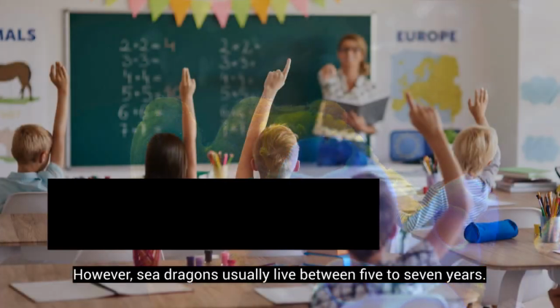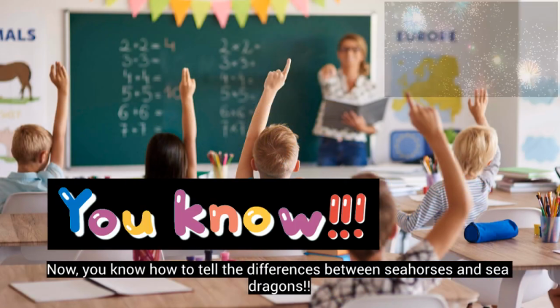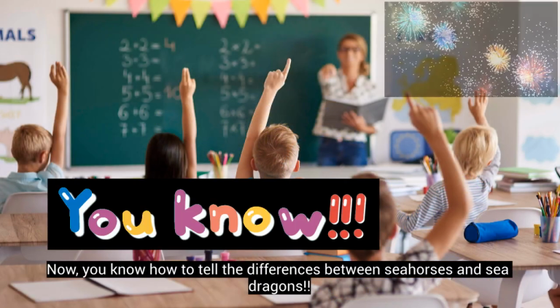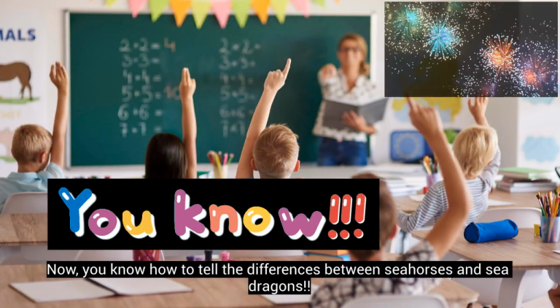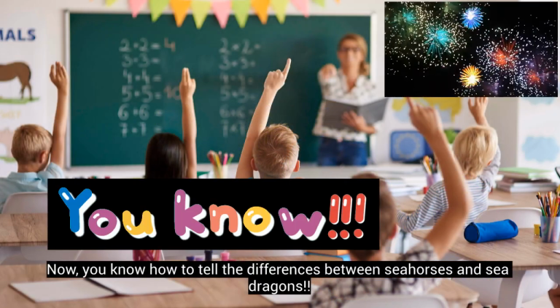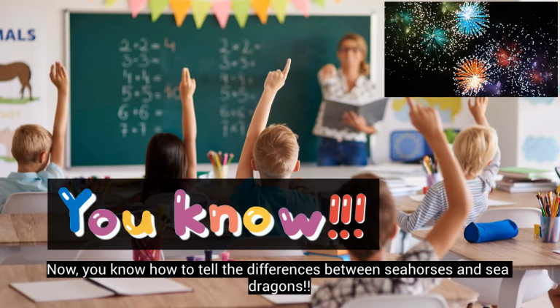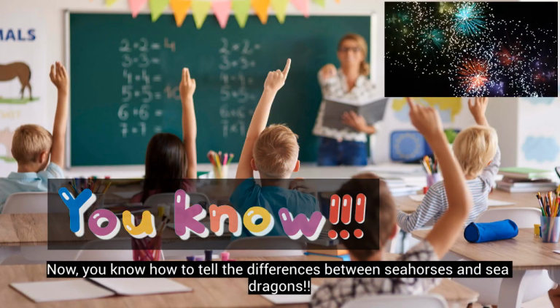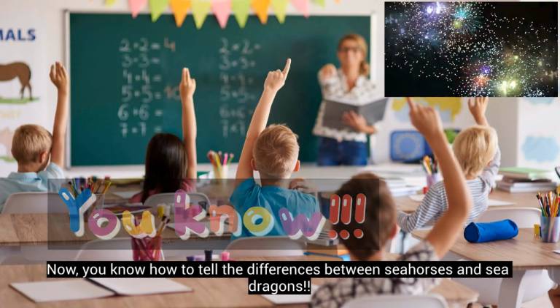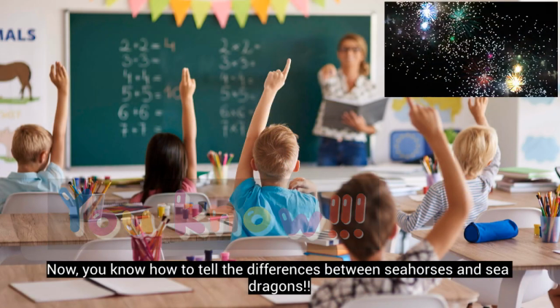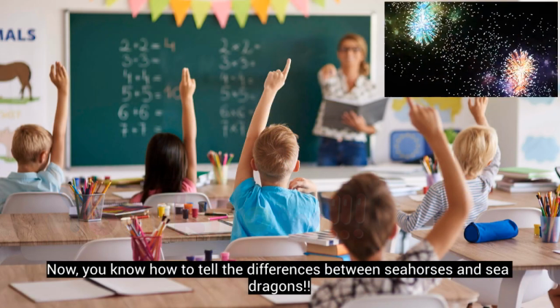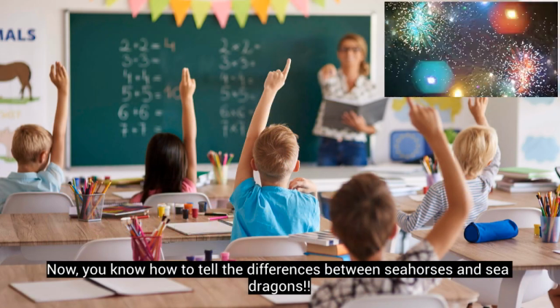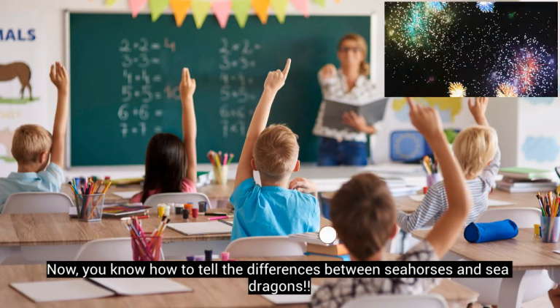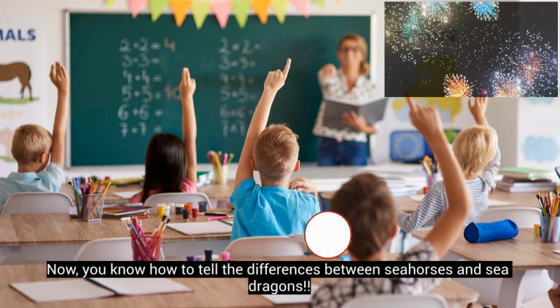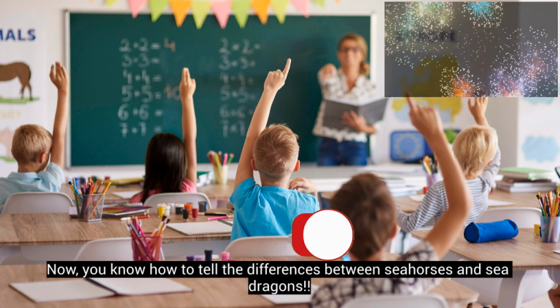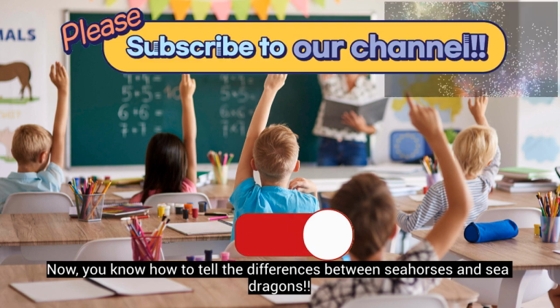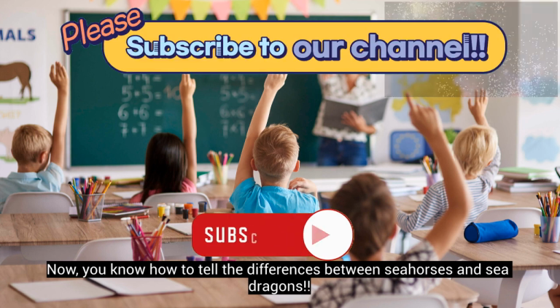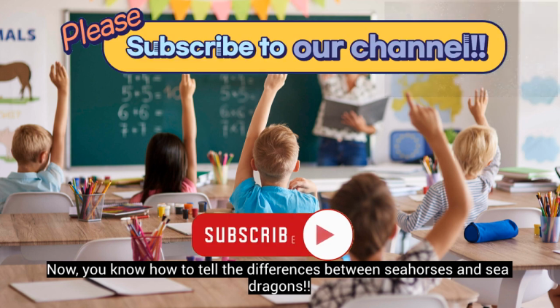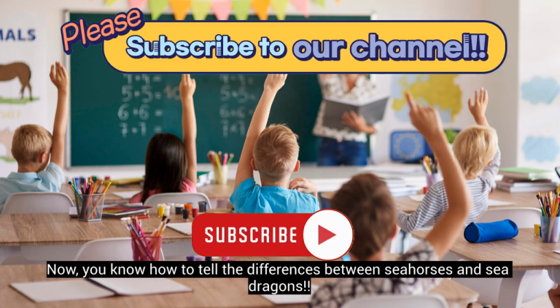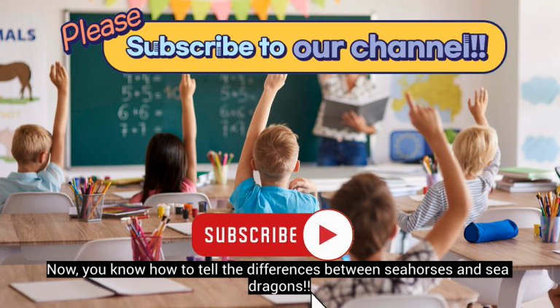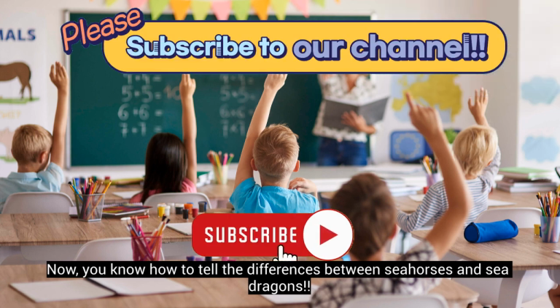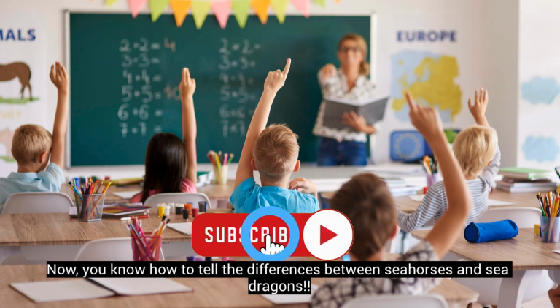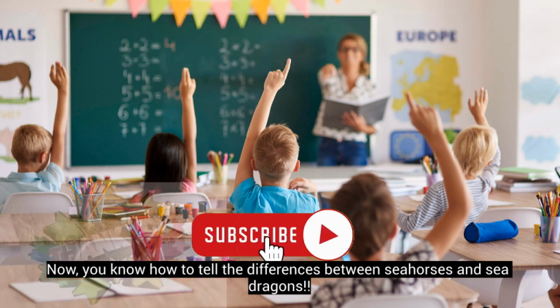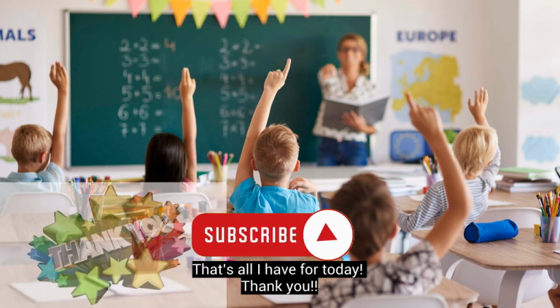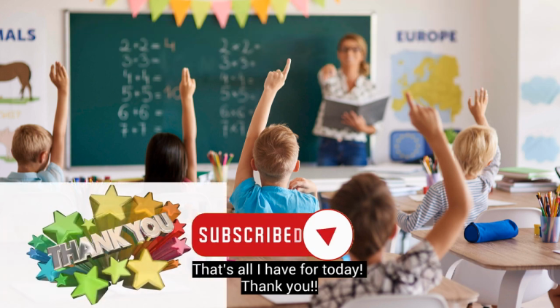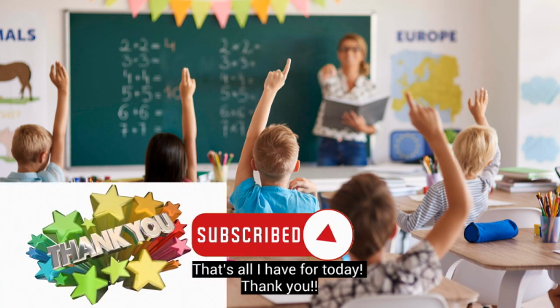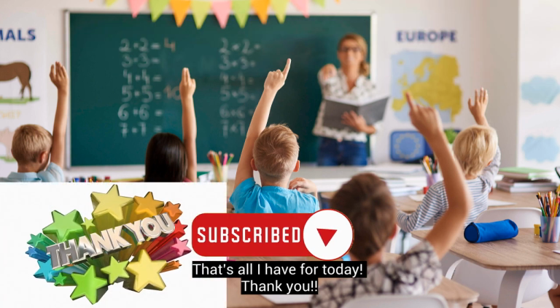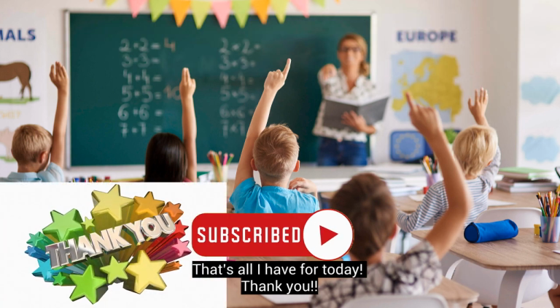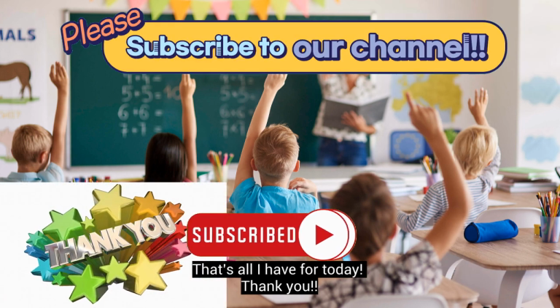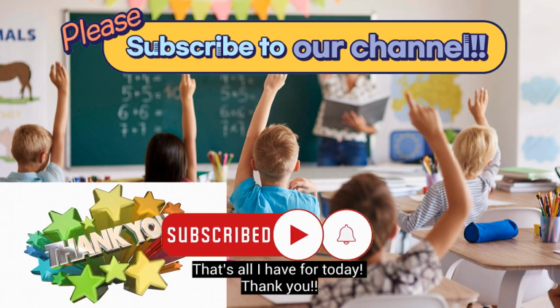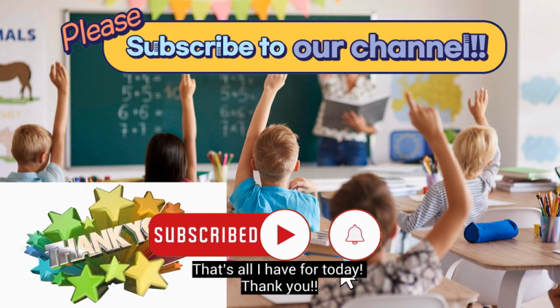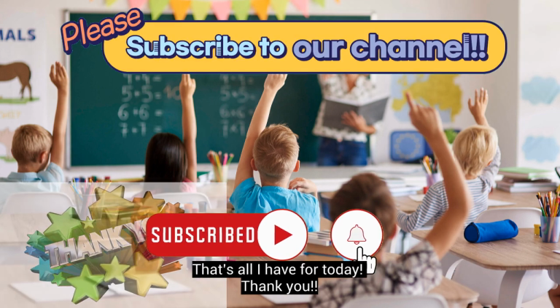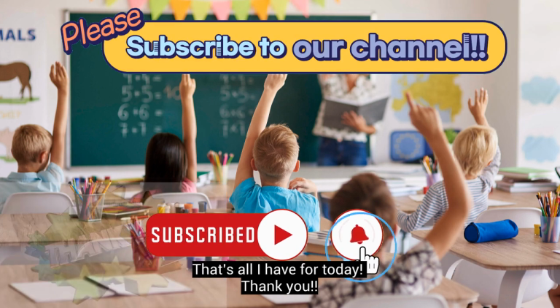Now you know how to tell the differences between seahorses and sea dragons! That's all for today — thank you!